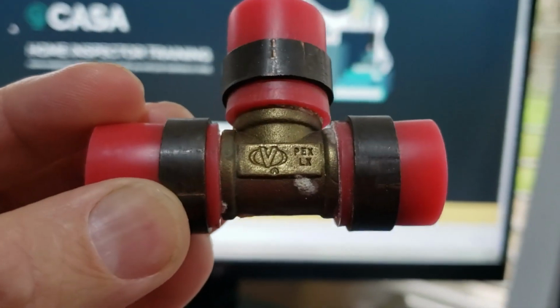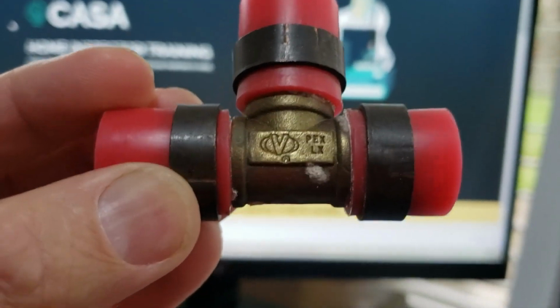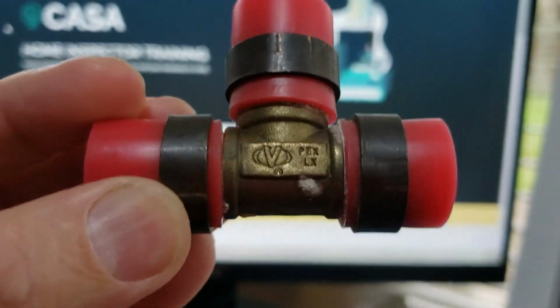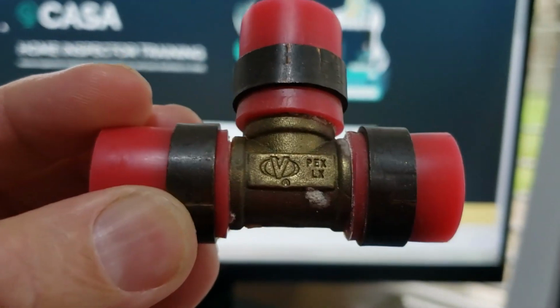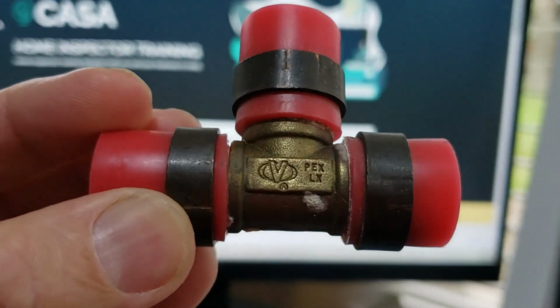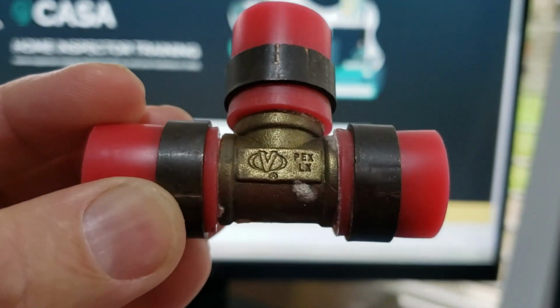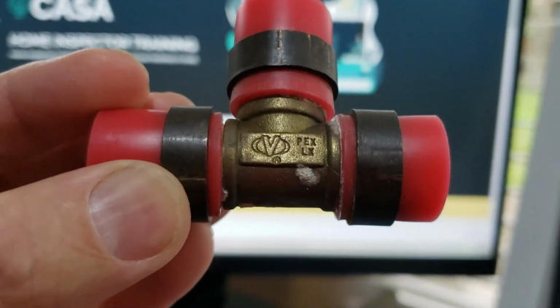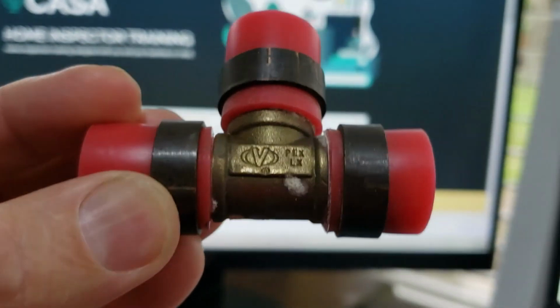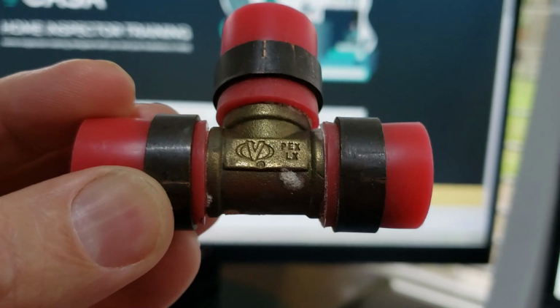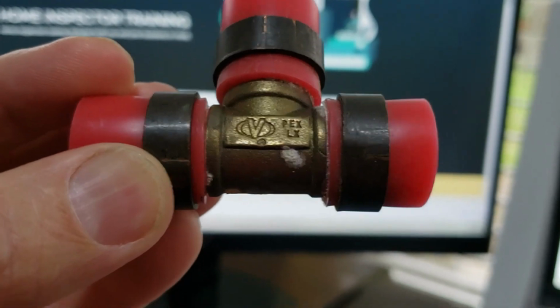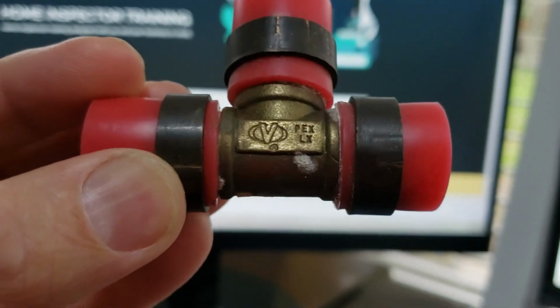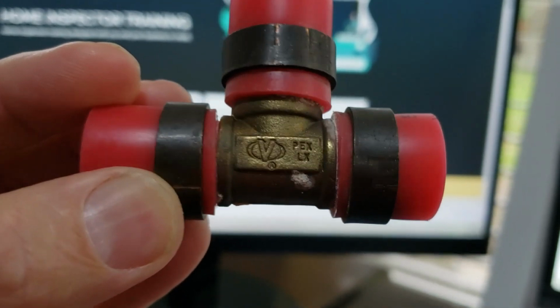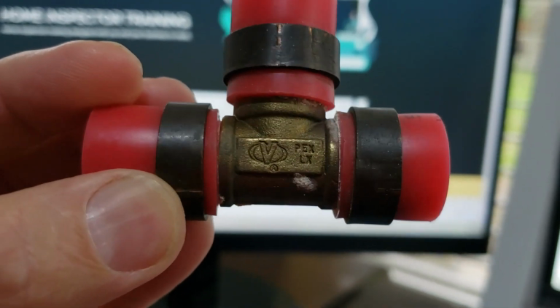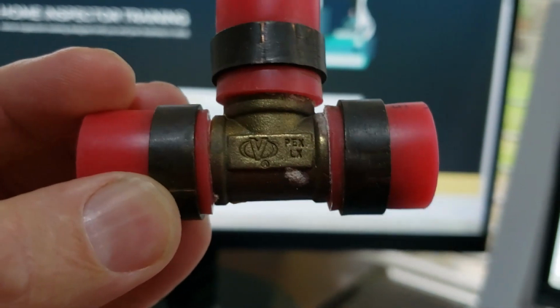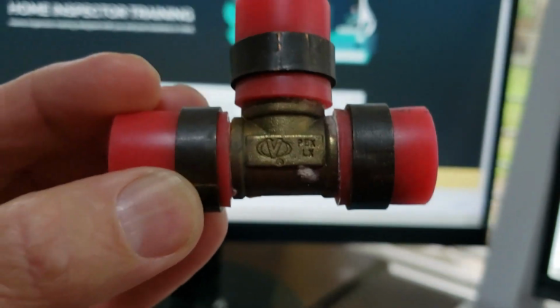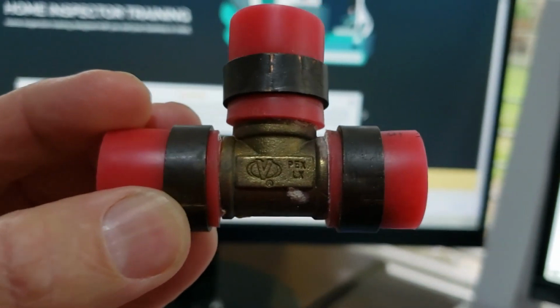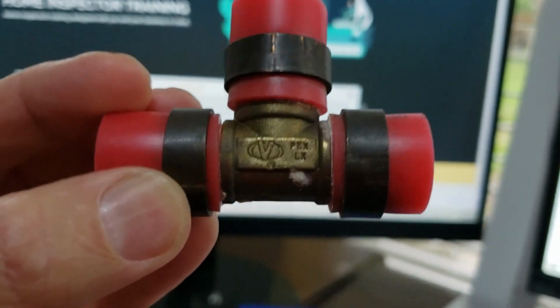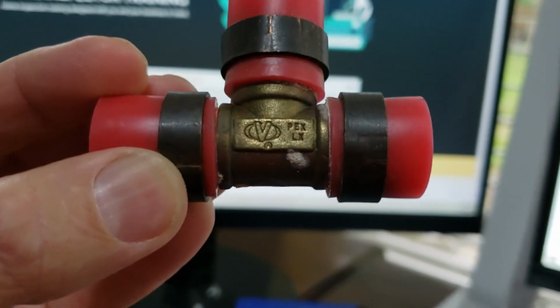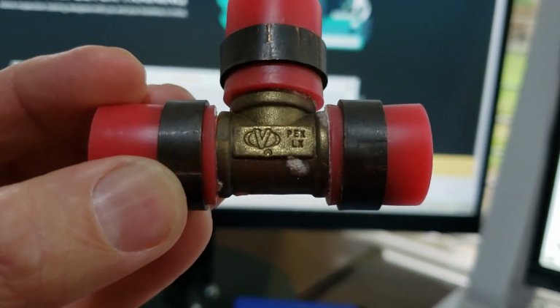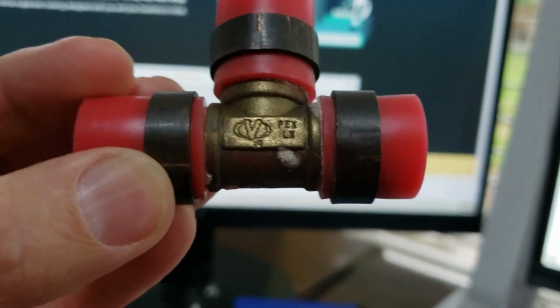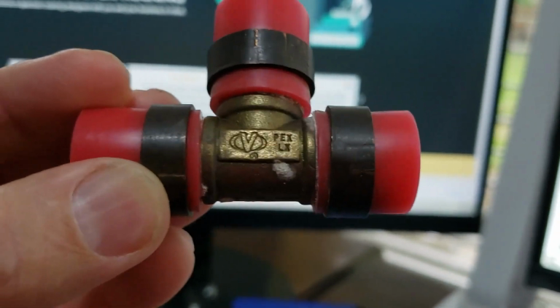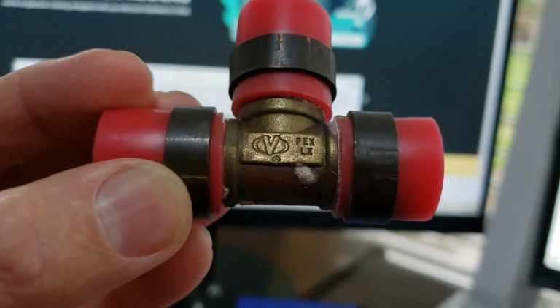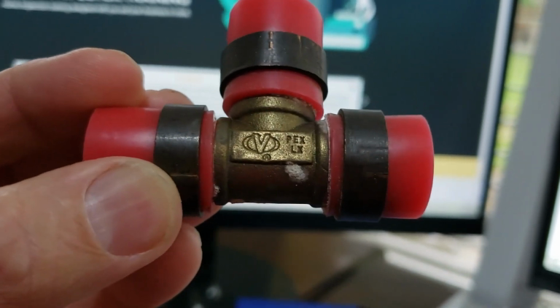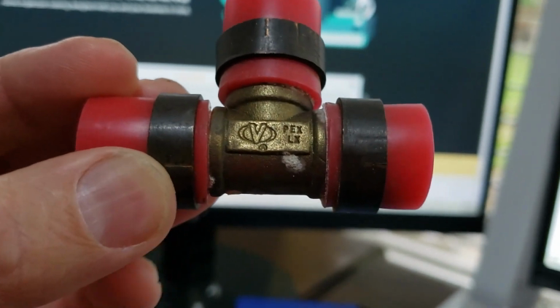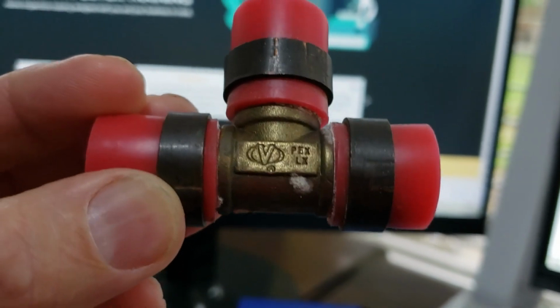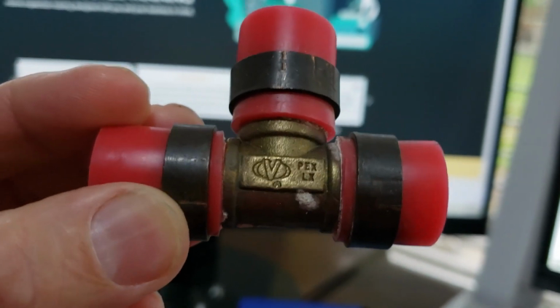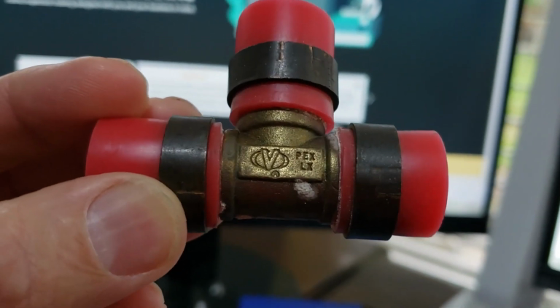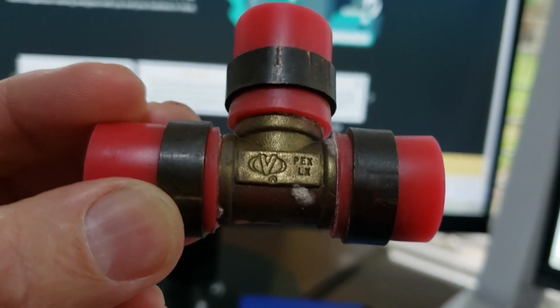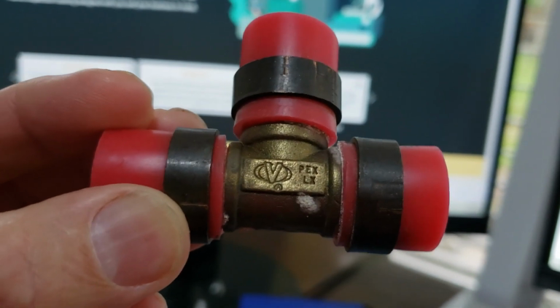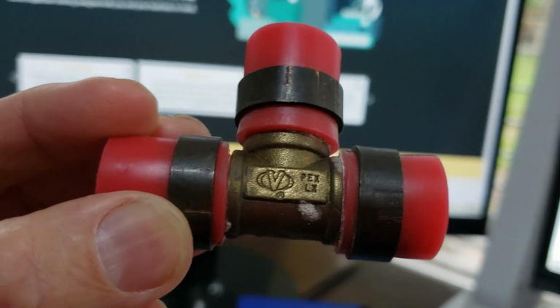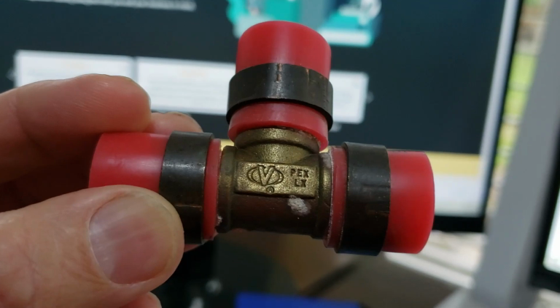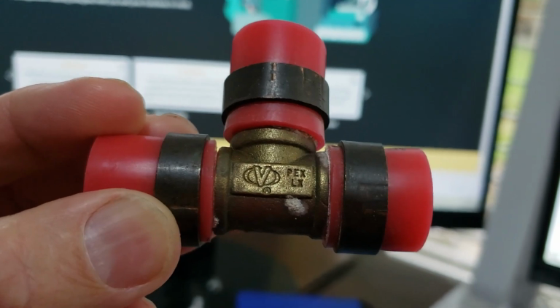So don't let anybody tell you that a little bit of corrosion like that is no big deal. This is PEX and this is de-zincification.